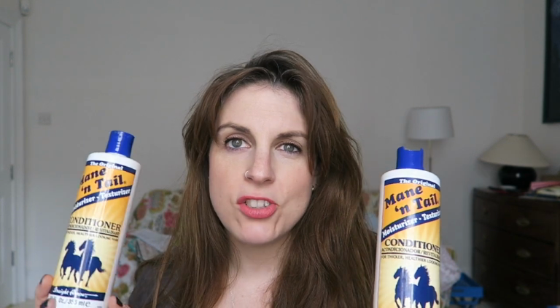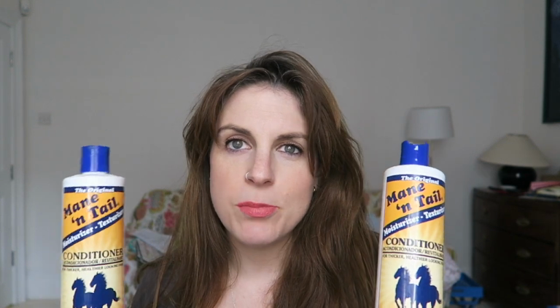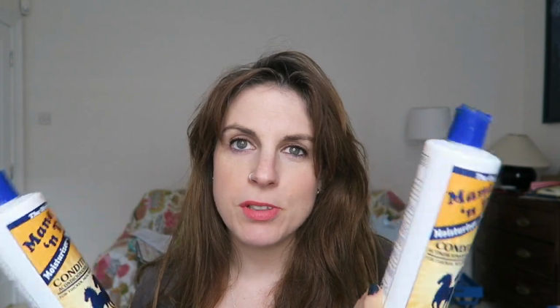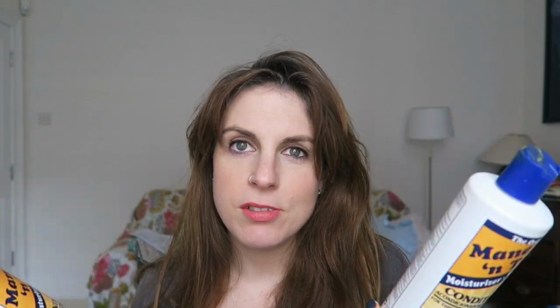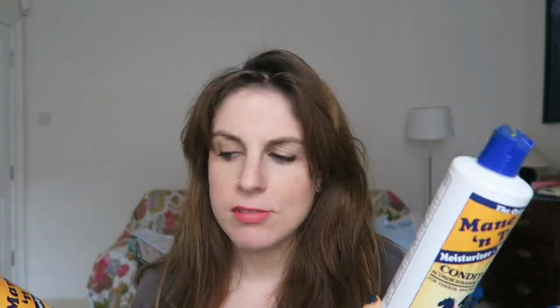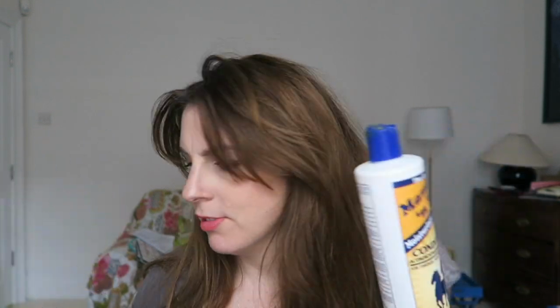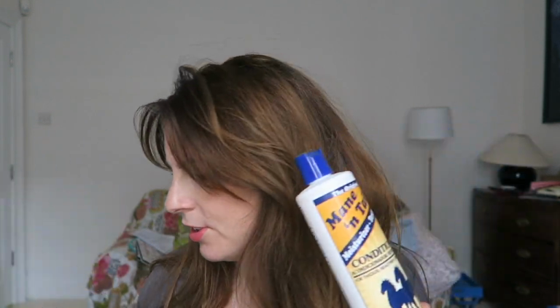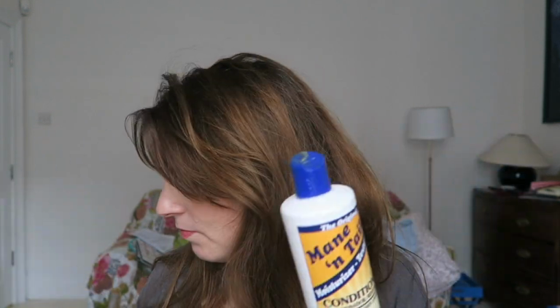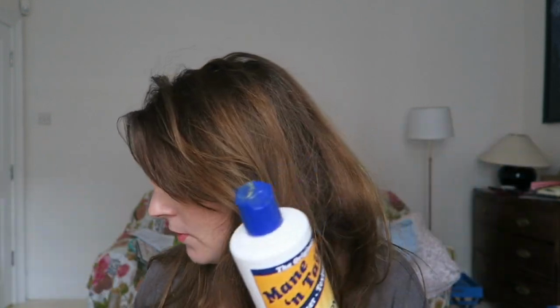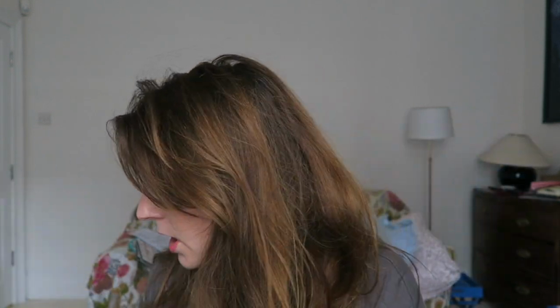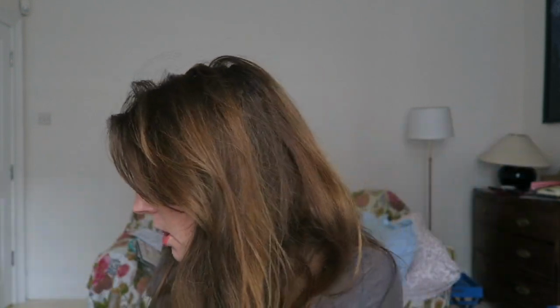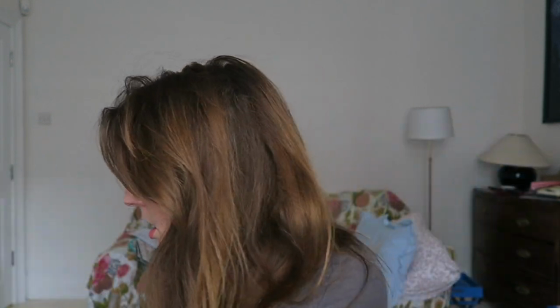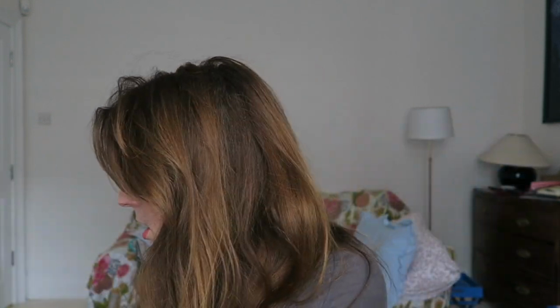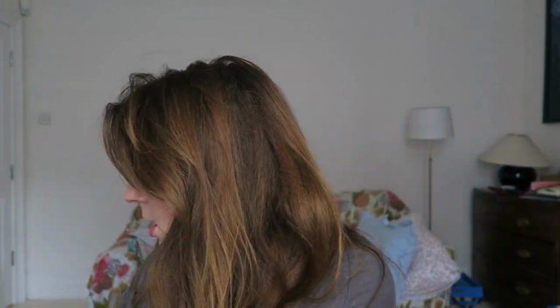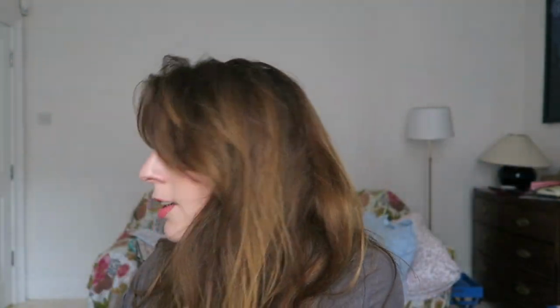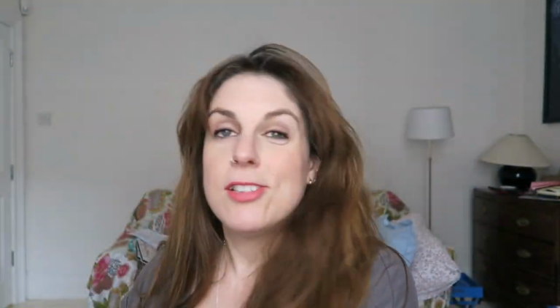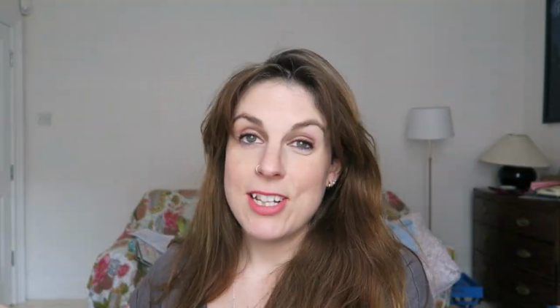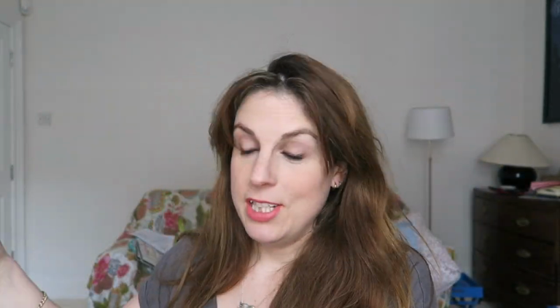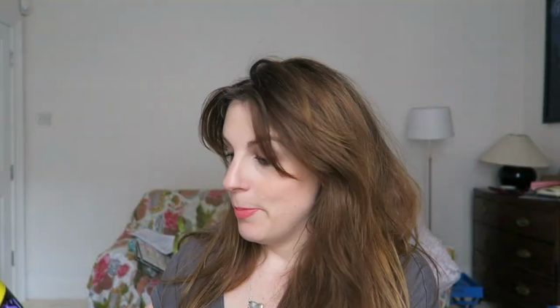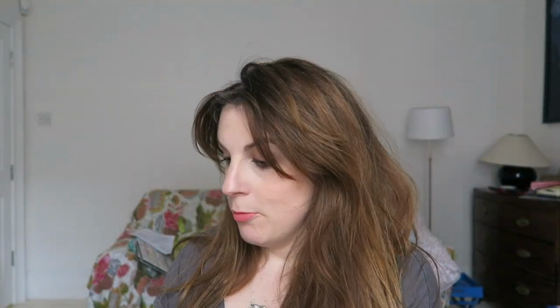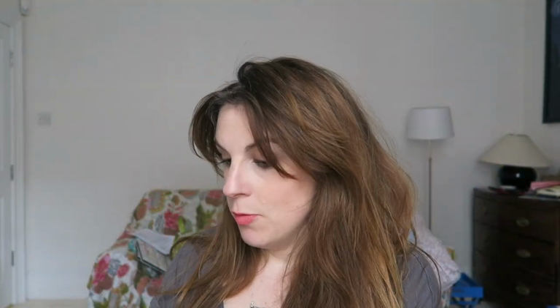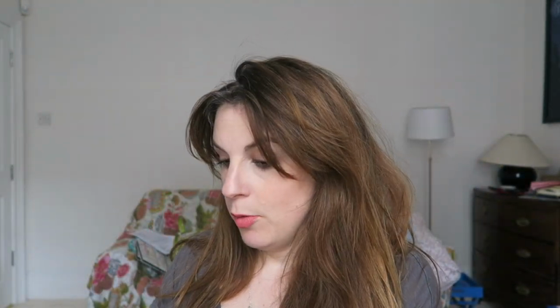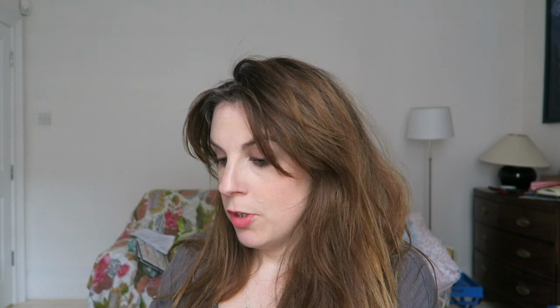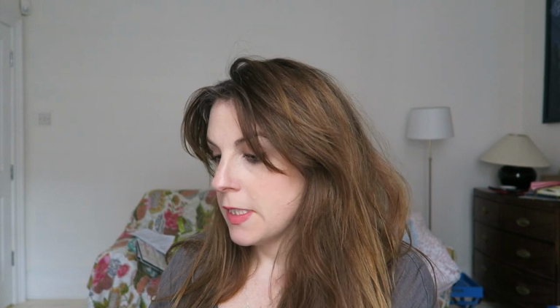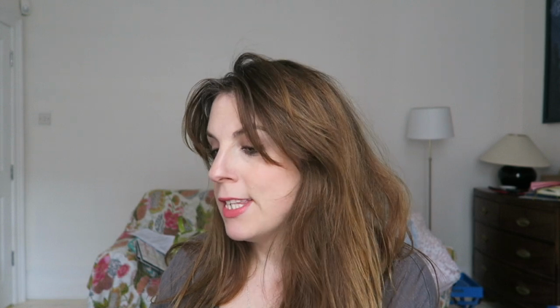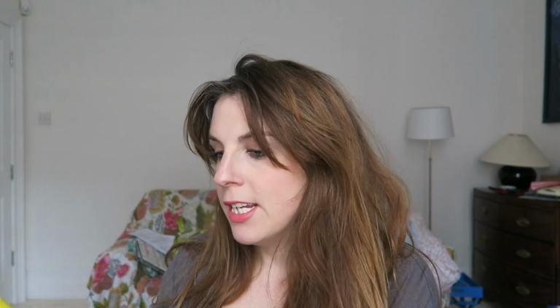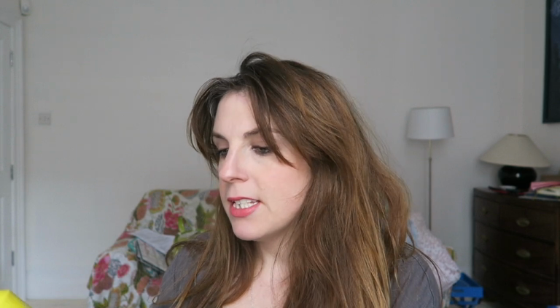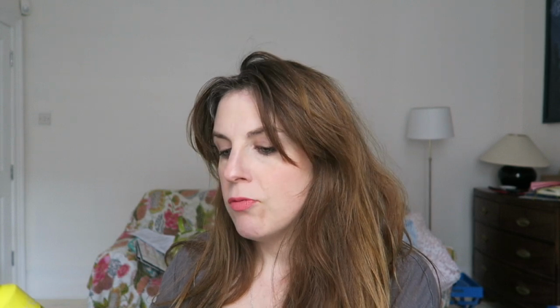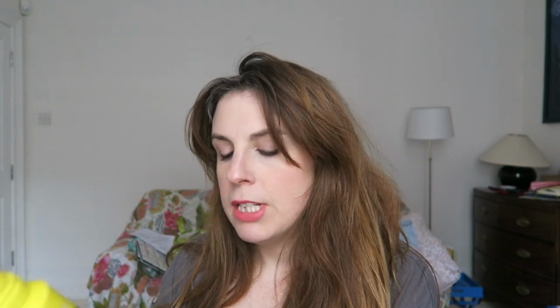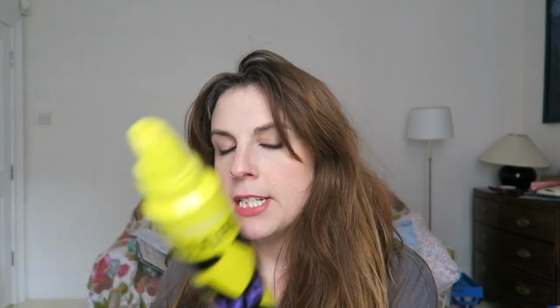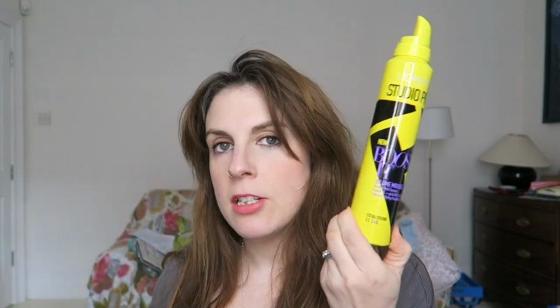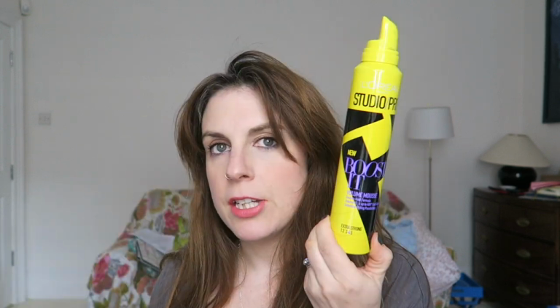I was thinking the other day when I was doing the big shop that I should try a different conditioner — just buy a supermarket one — because it's quite good to change your conditioner so your hair gets different products. But the cheapest one from my supermarket was £5.99, so this is actually cheaper.